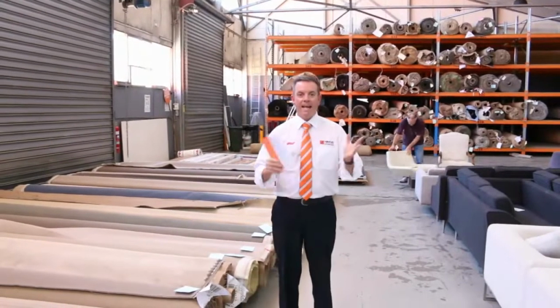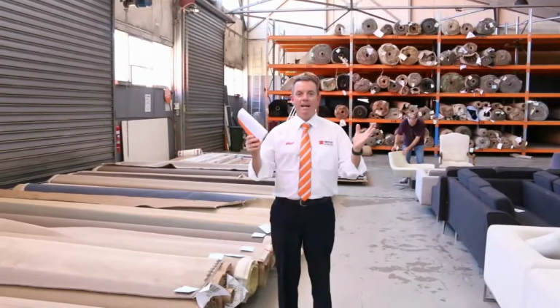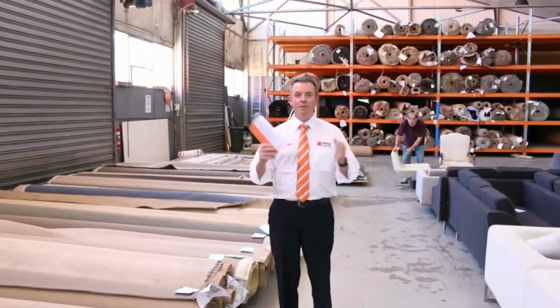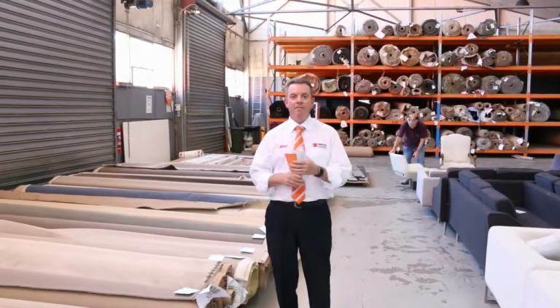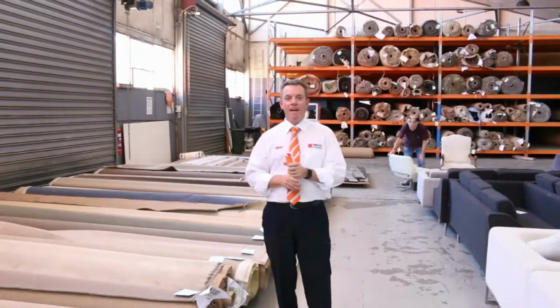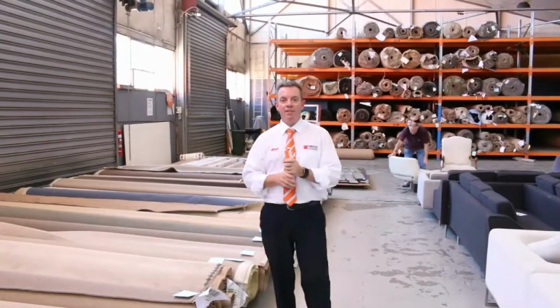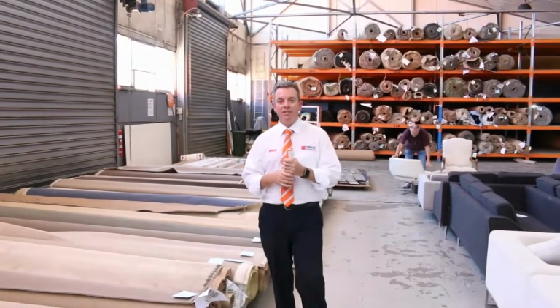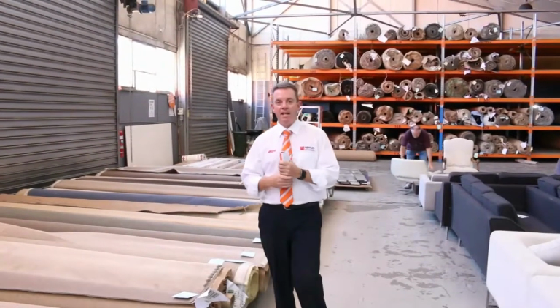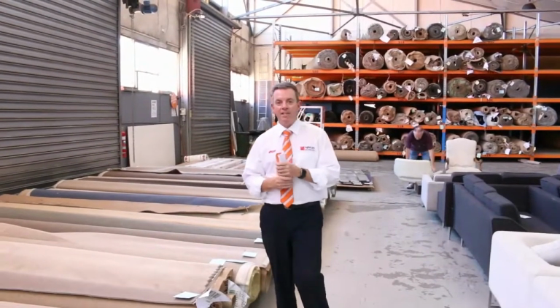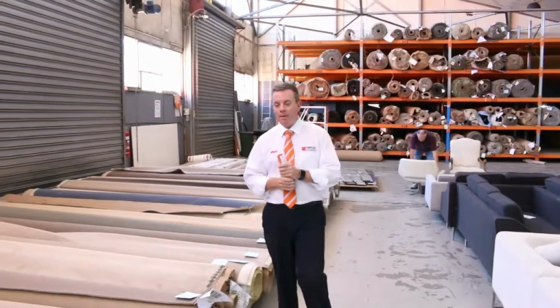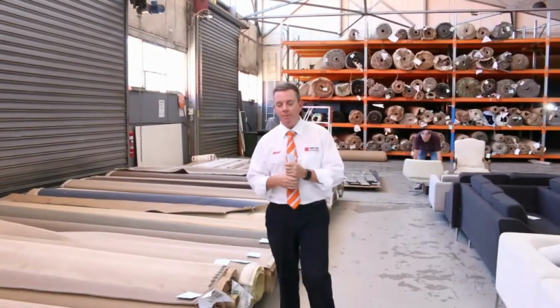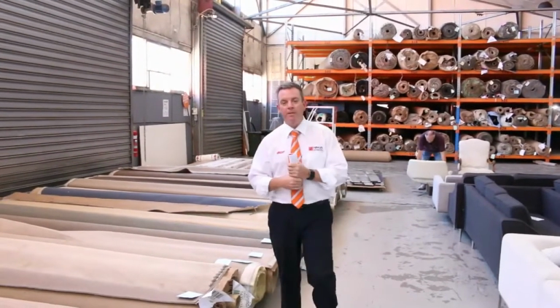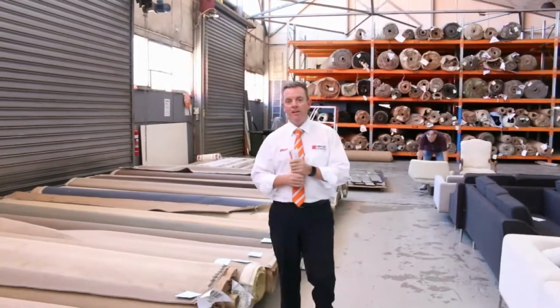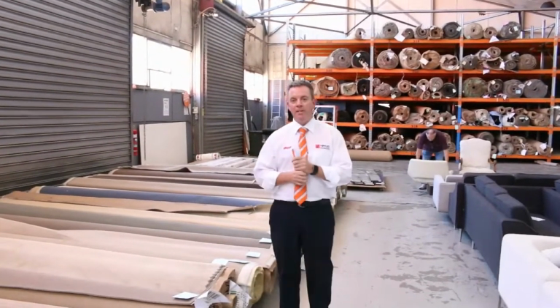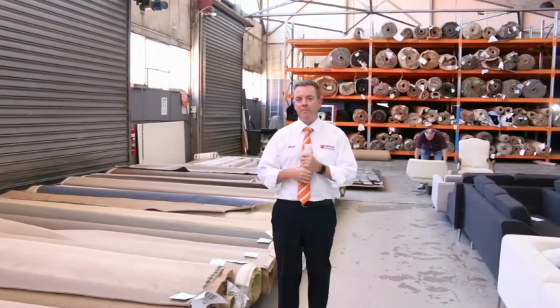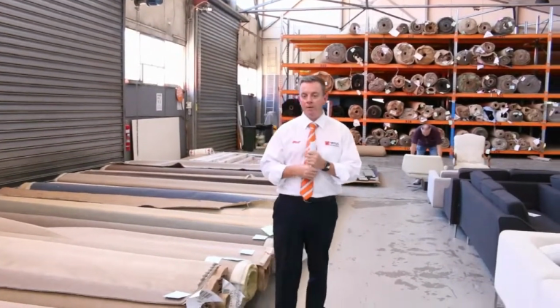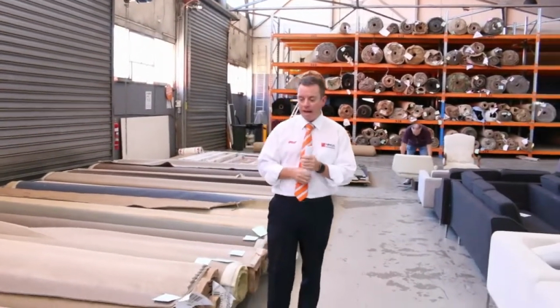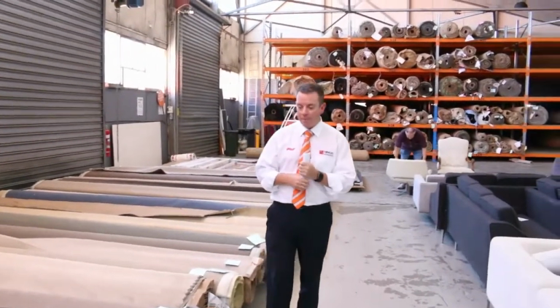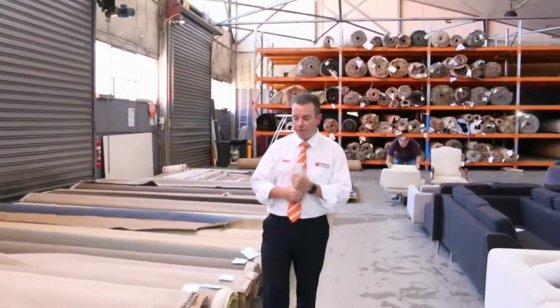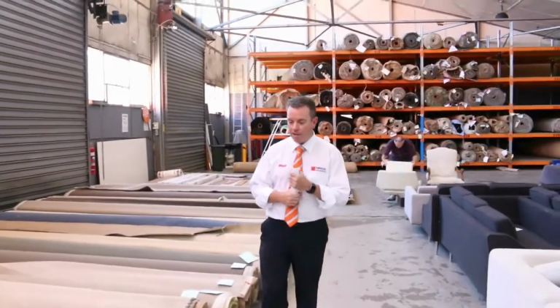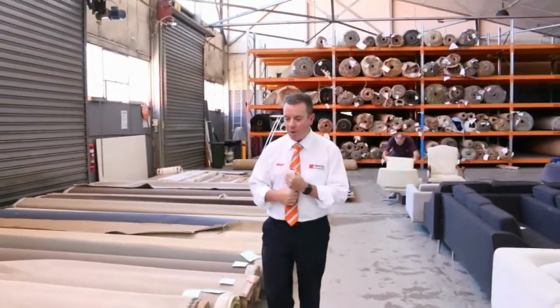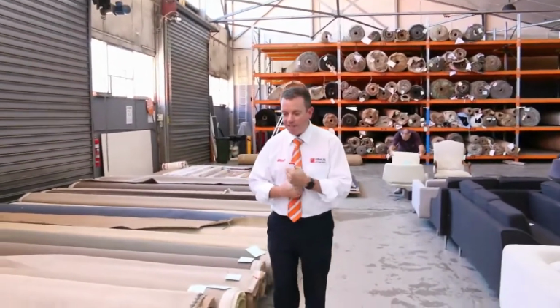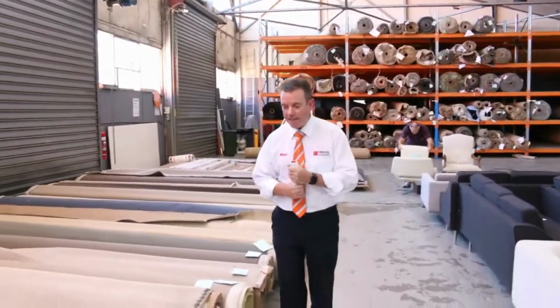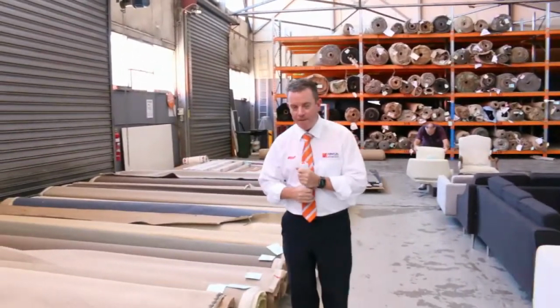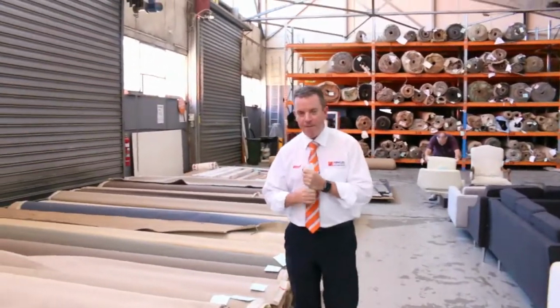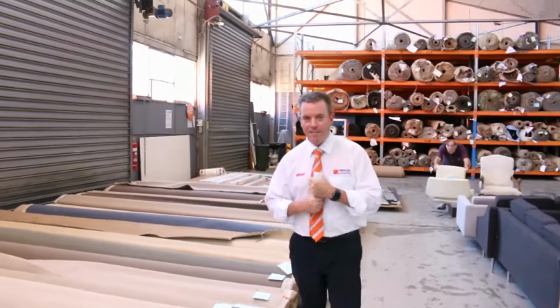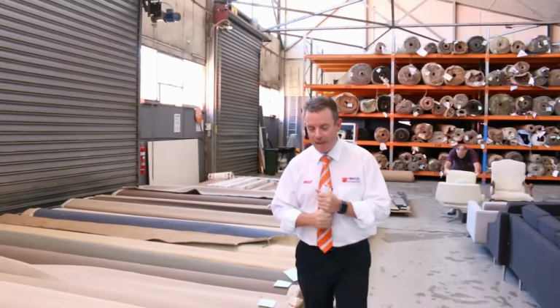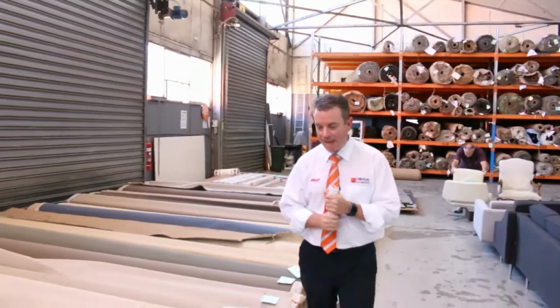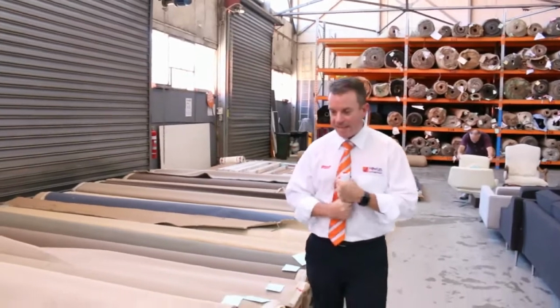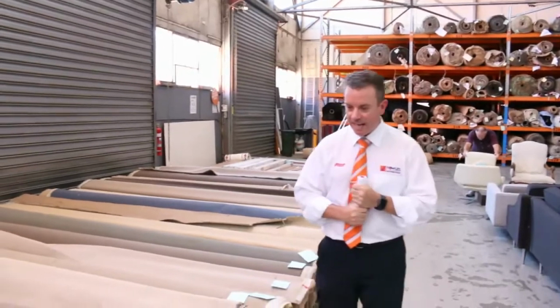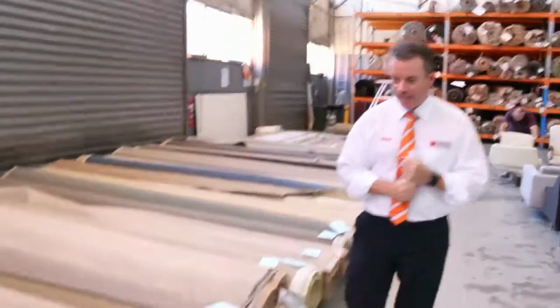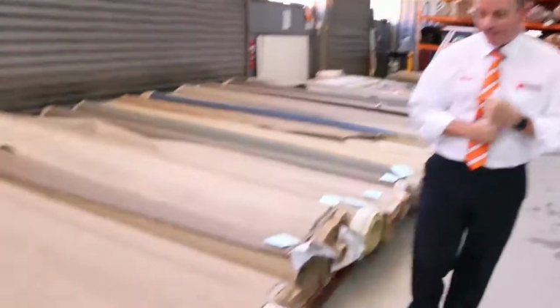G'day, I'm John from Fowles Auction Sales. I'm here to preview you tomorrow's carpet auction. That's Wednesday the 5th of December at 10am.